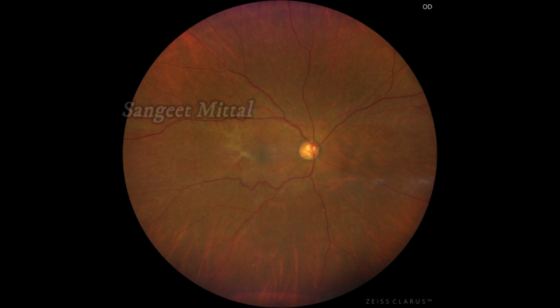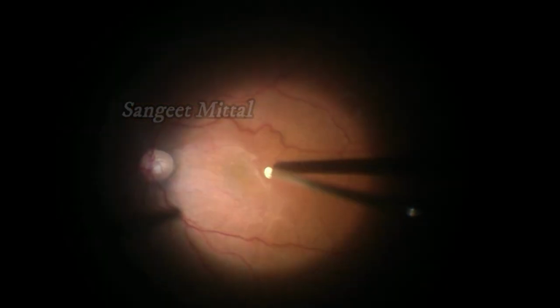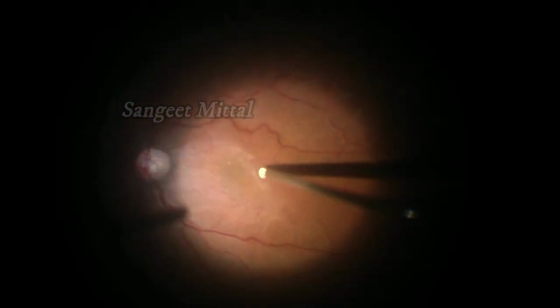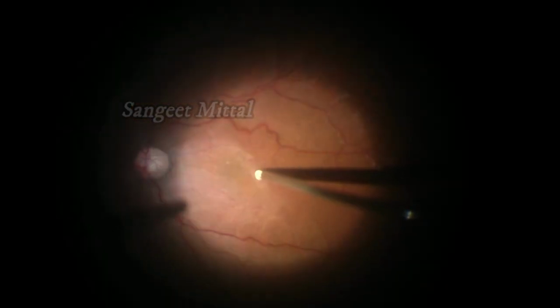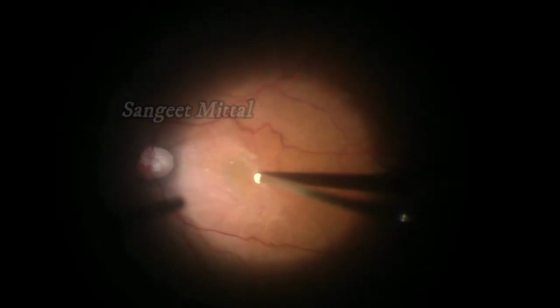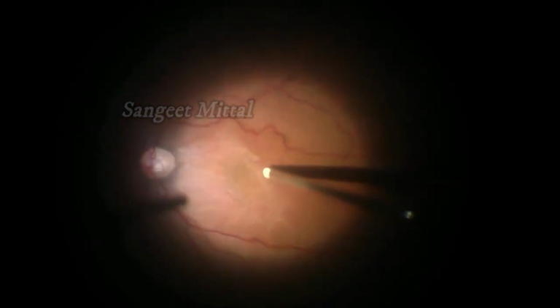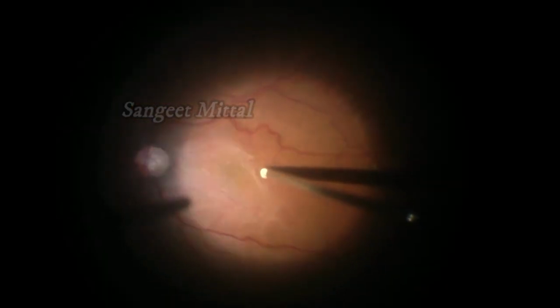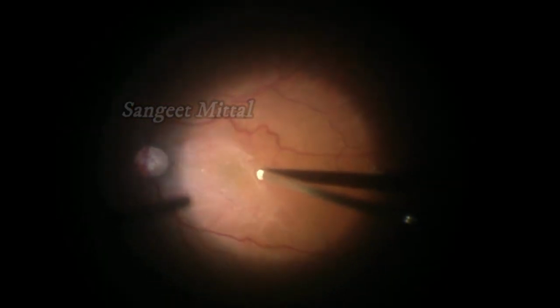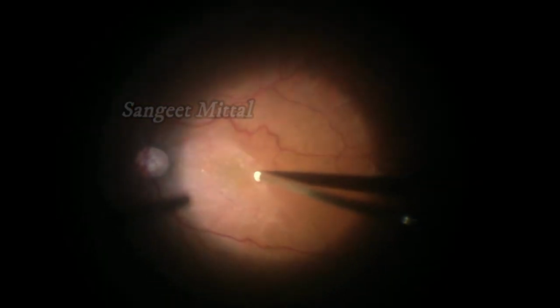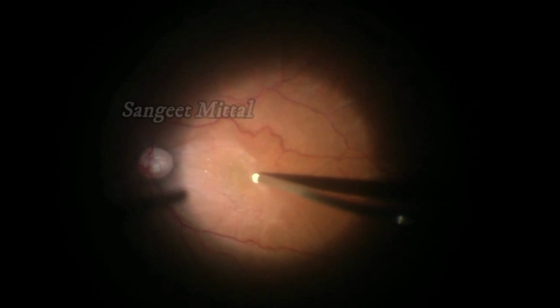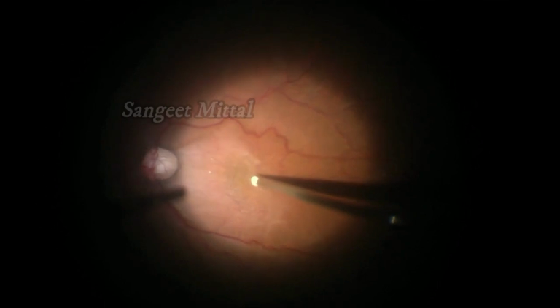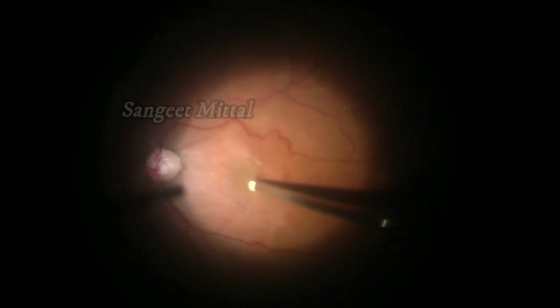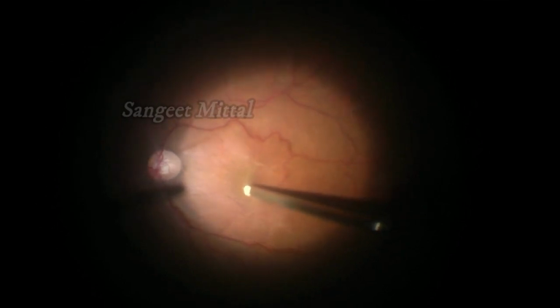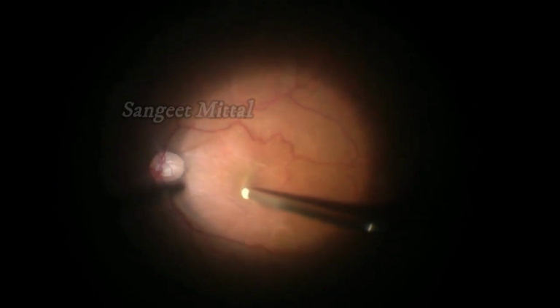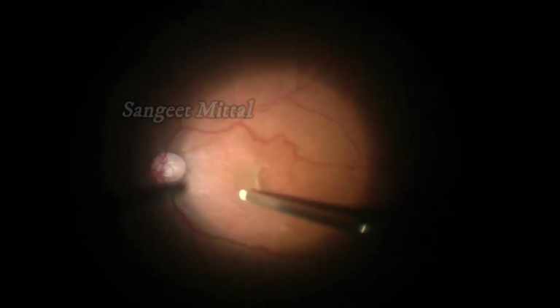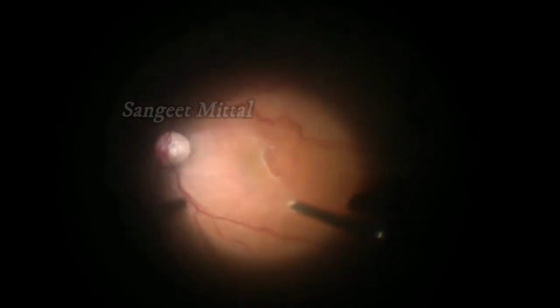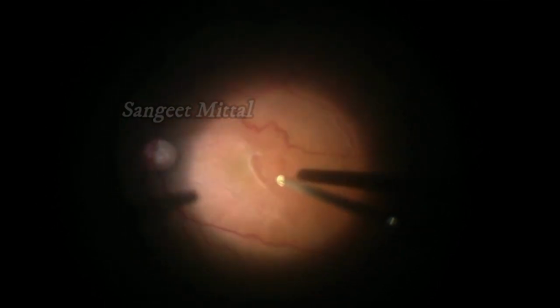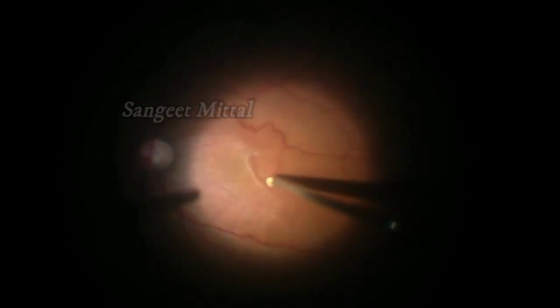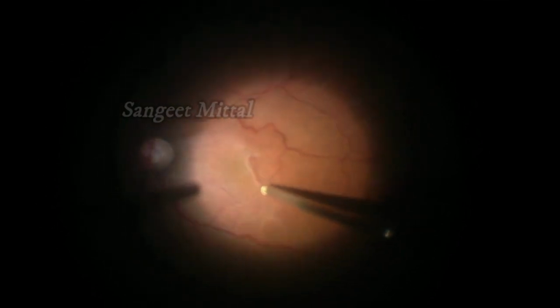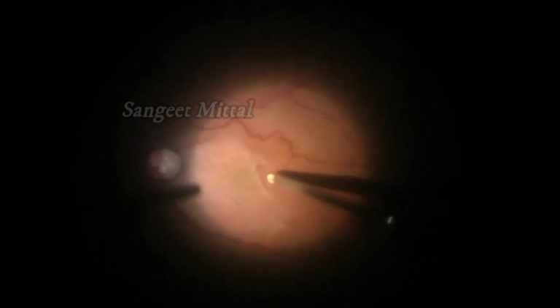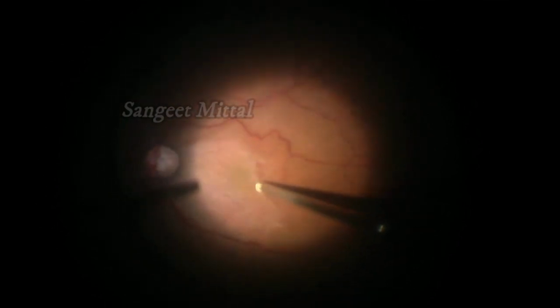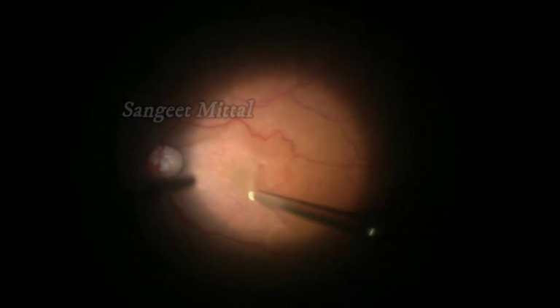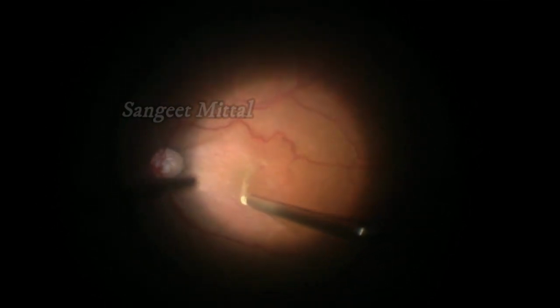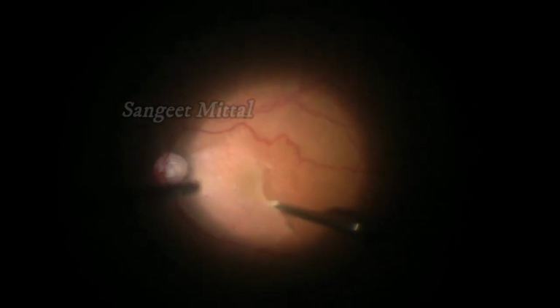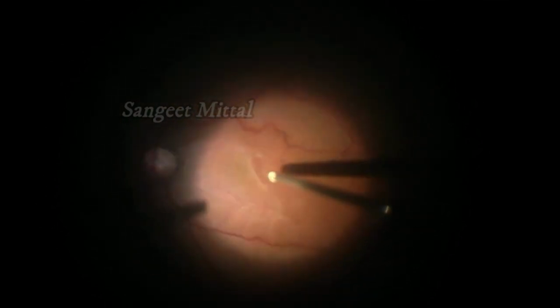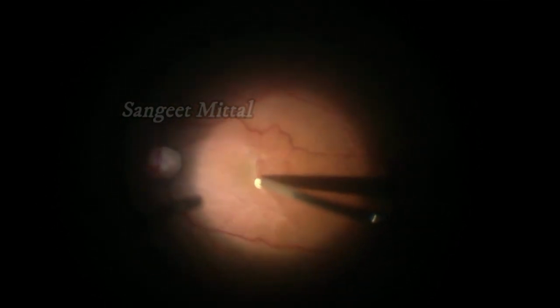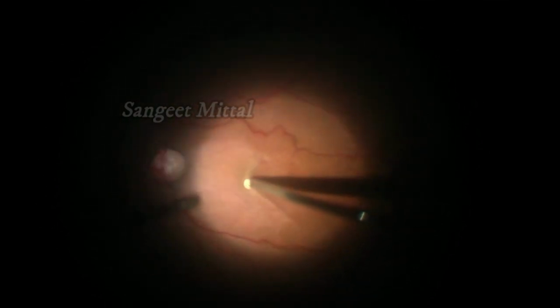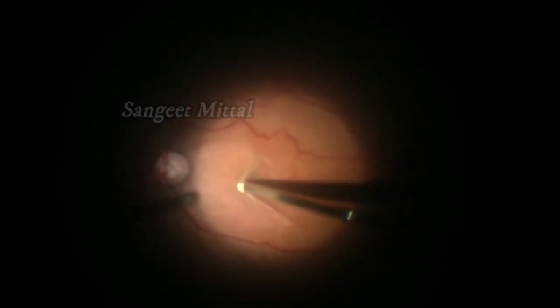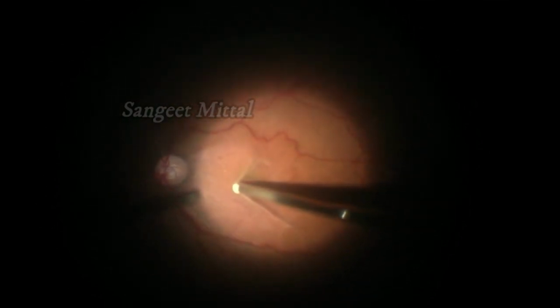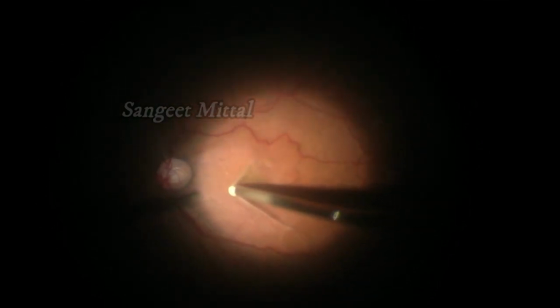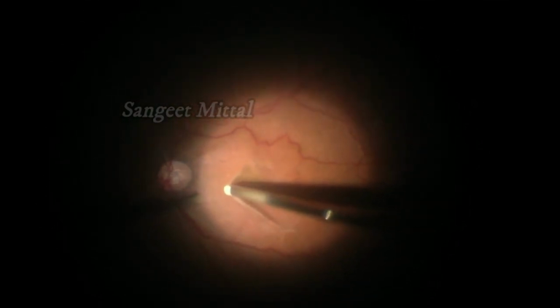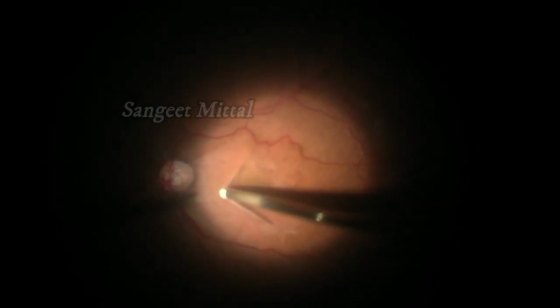During surgery, the line of separation was seen inferiorly. The membrane was lifted, grasped, and peeled using the vitrectomy cutter.